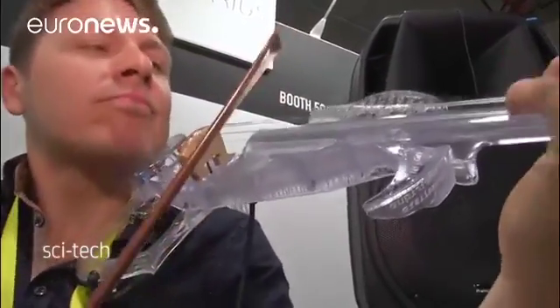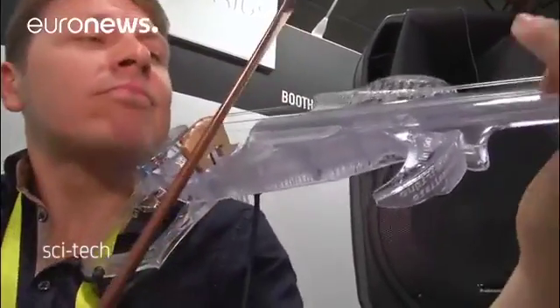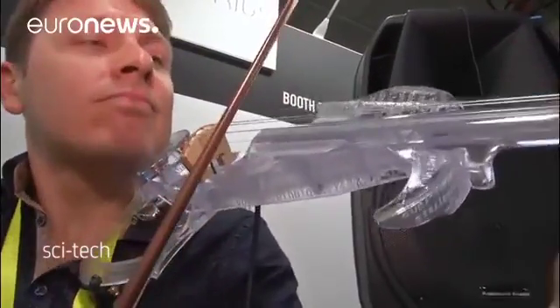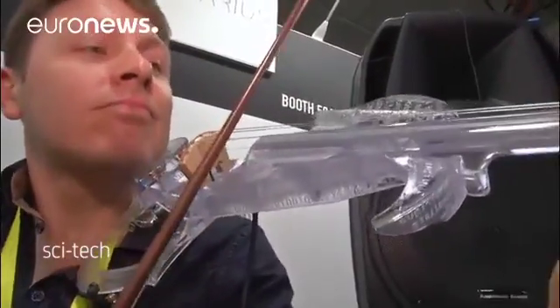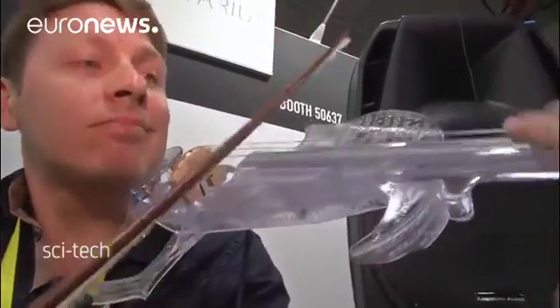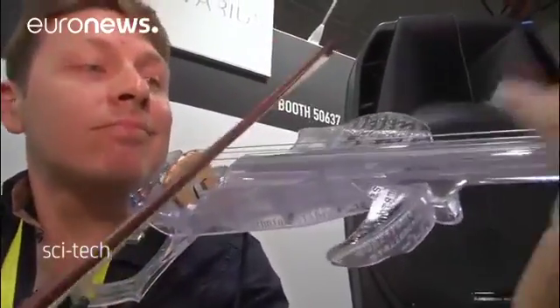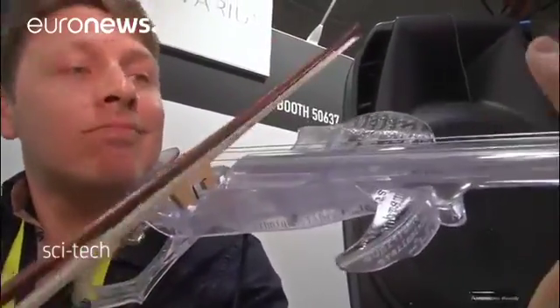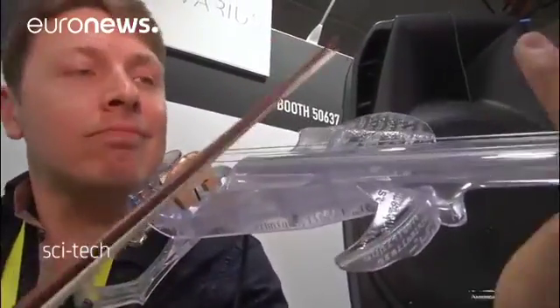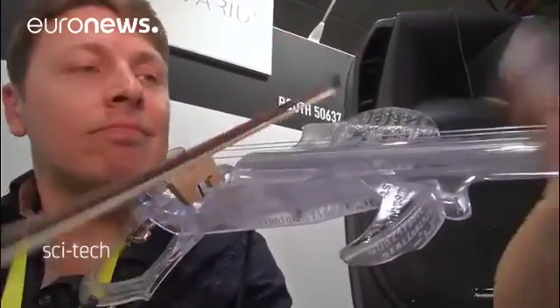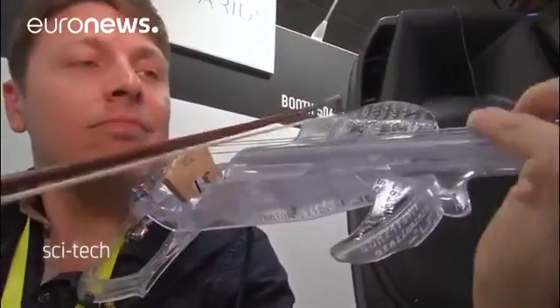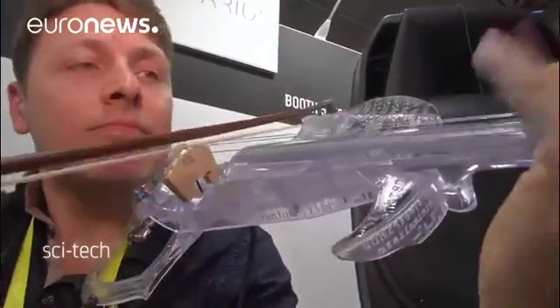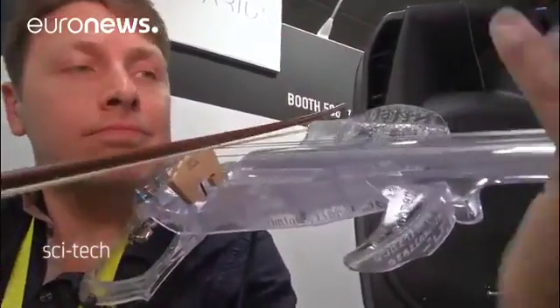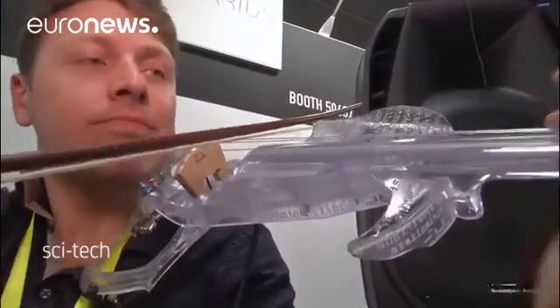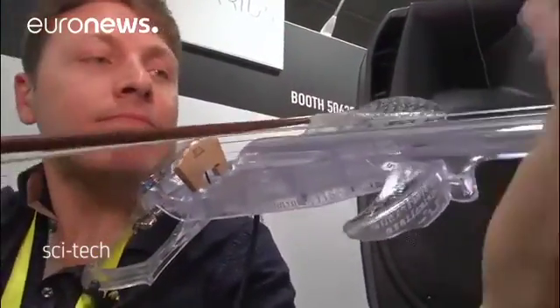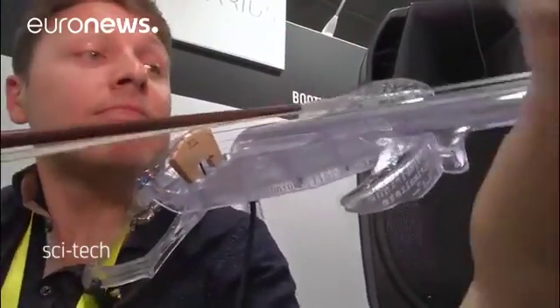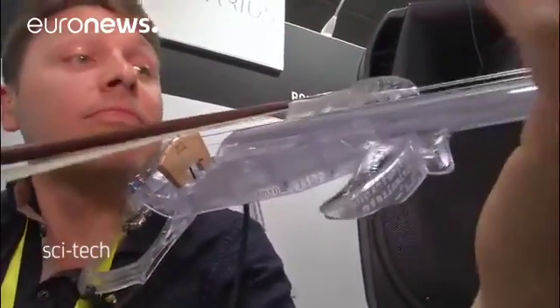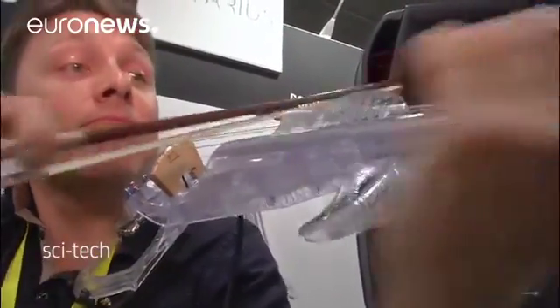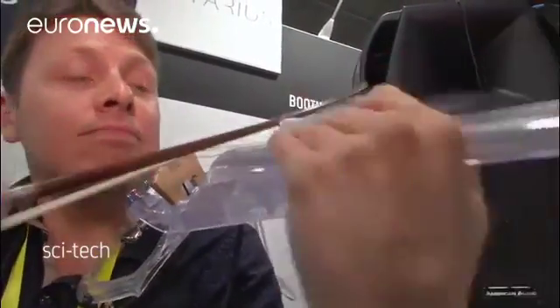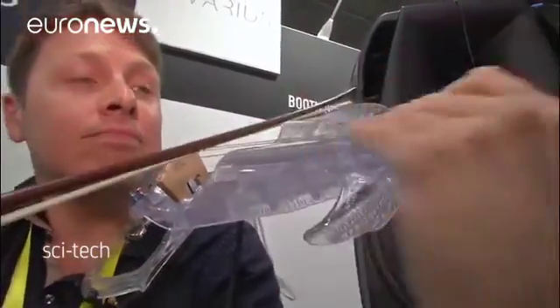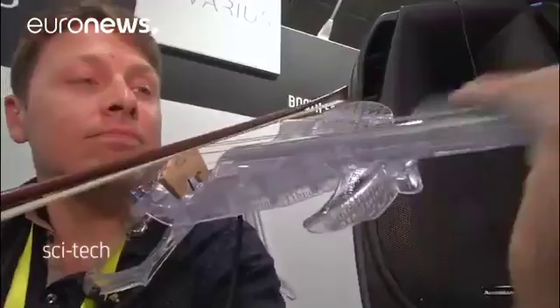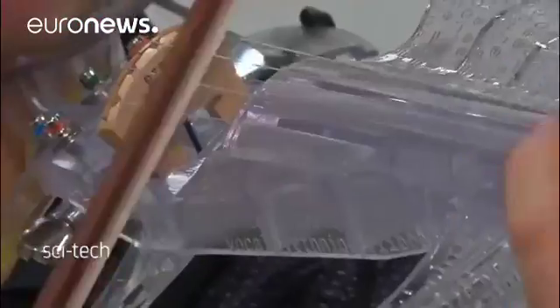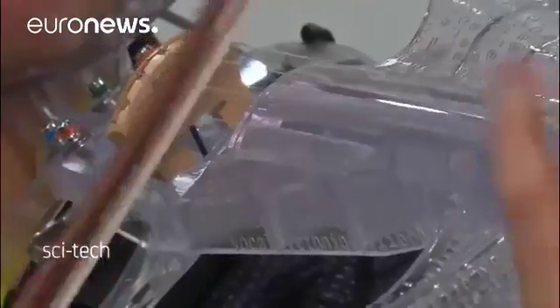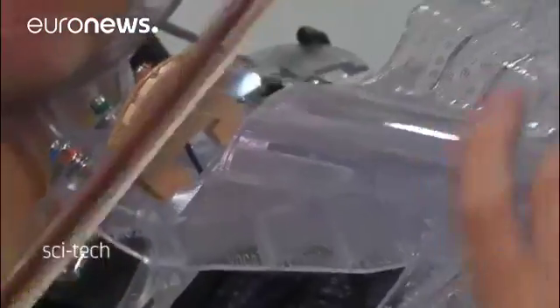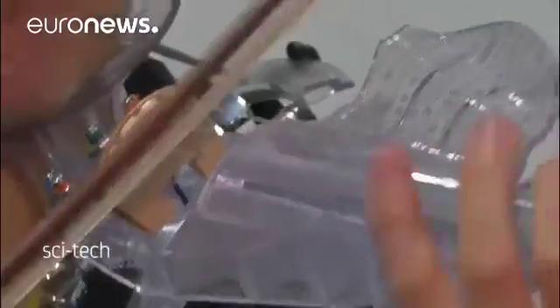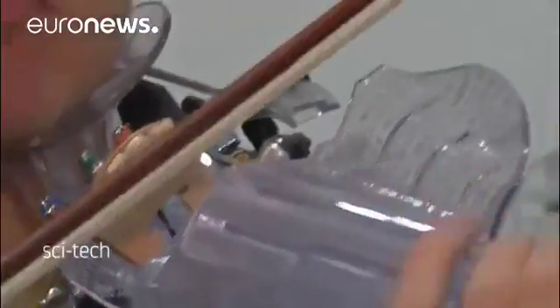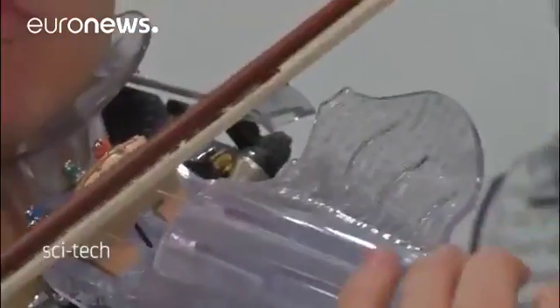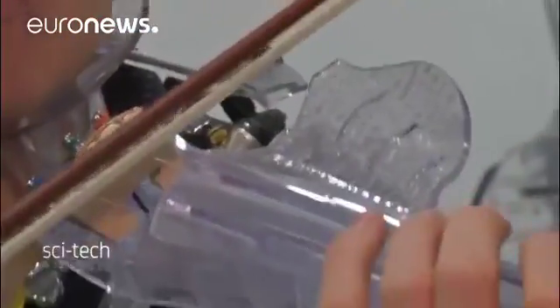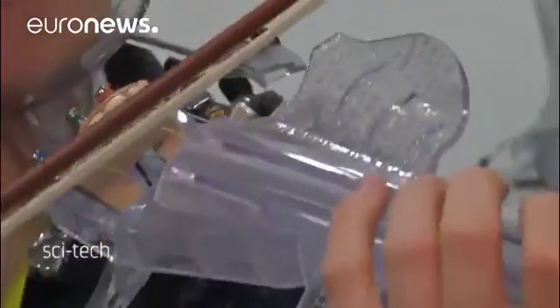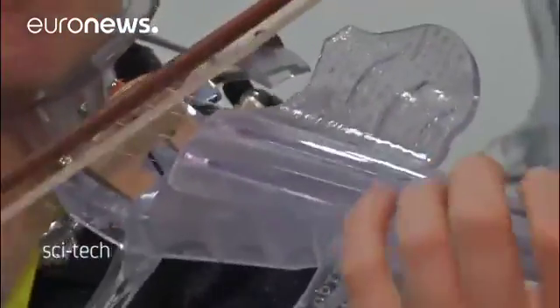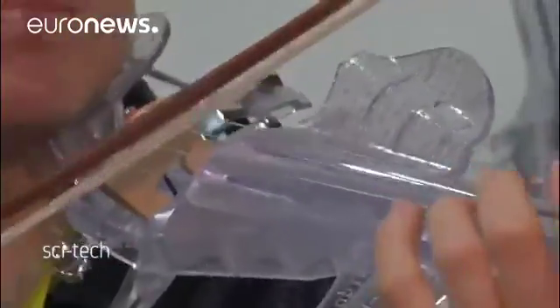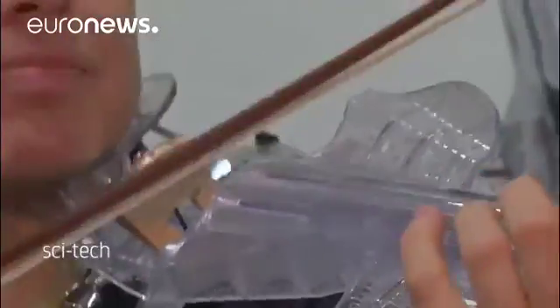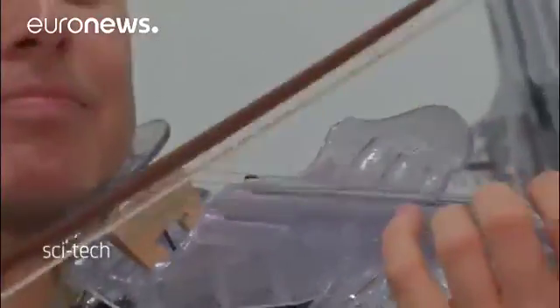Its creator says he hopes the instrument will help violinists create new sounds and new playing techniques, and eventually a new musical repertoire.